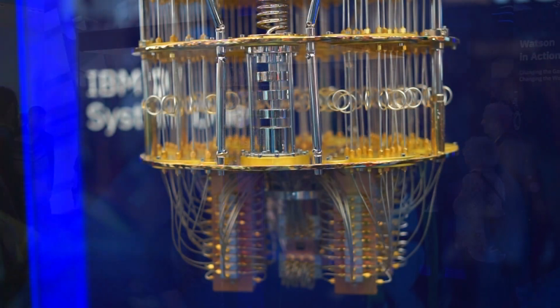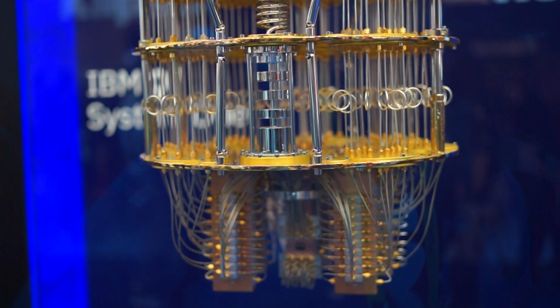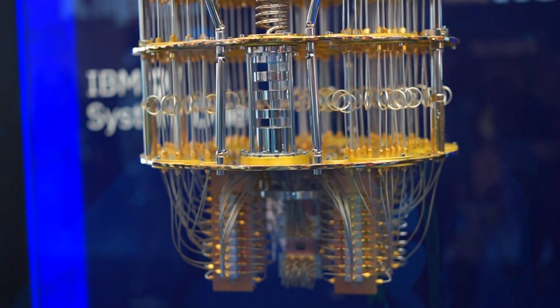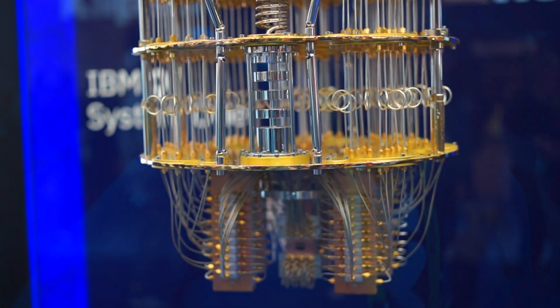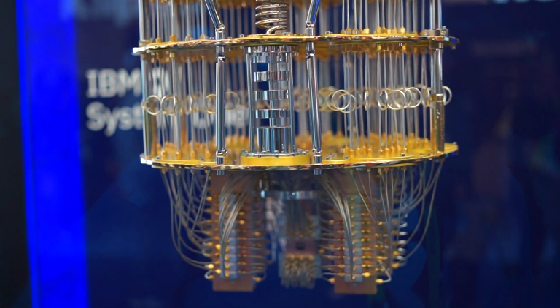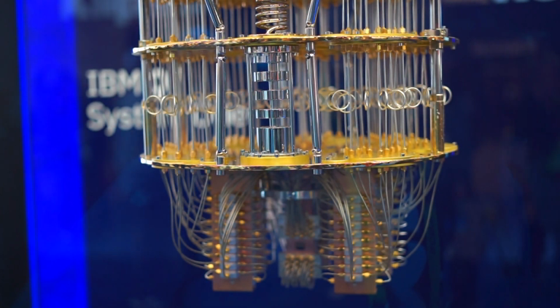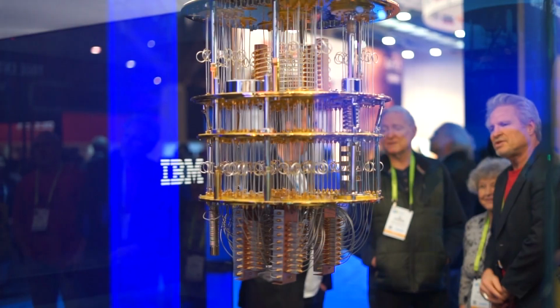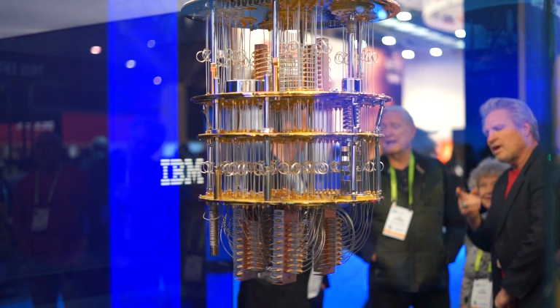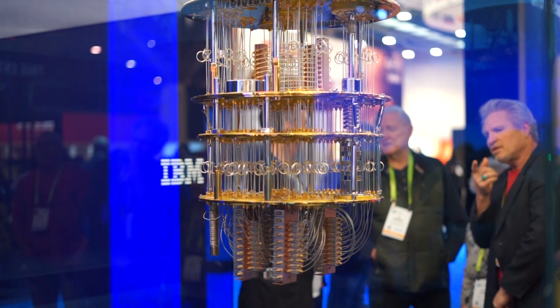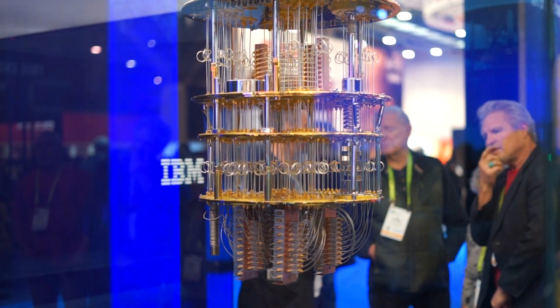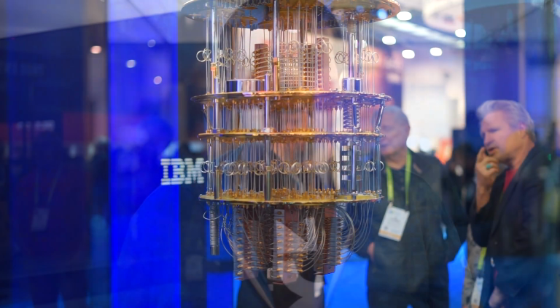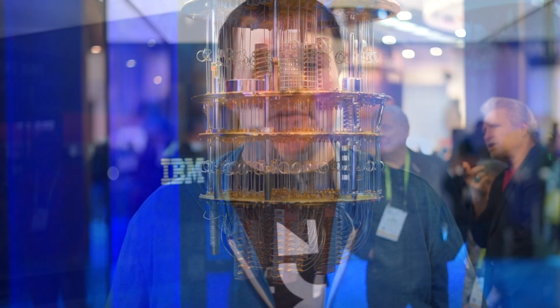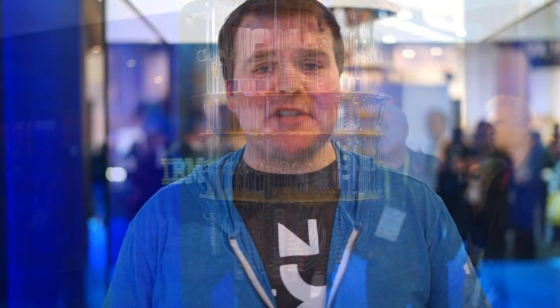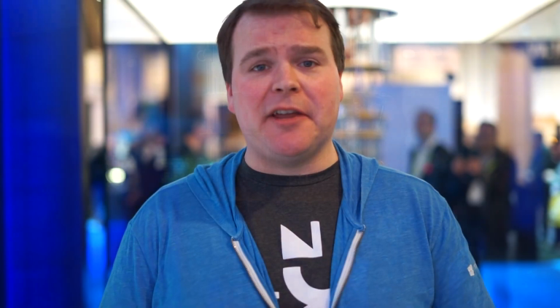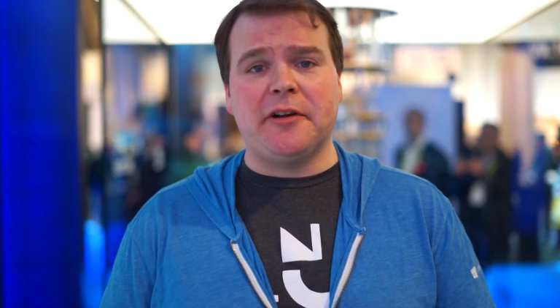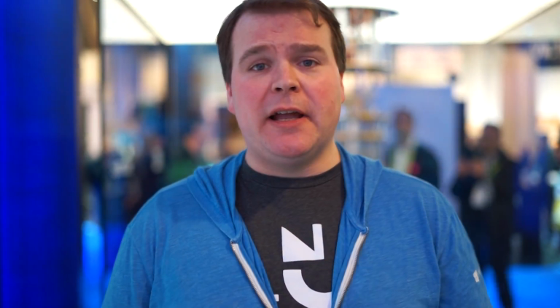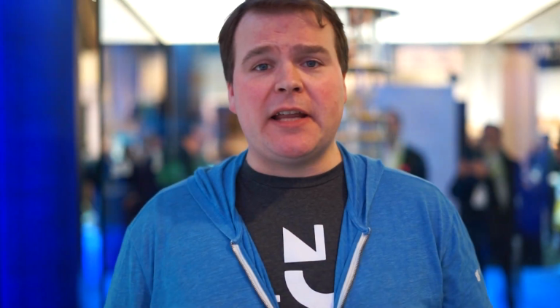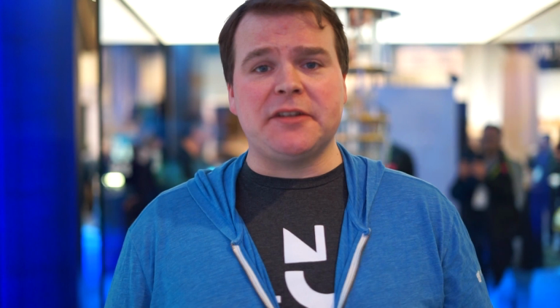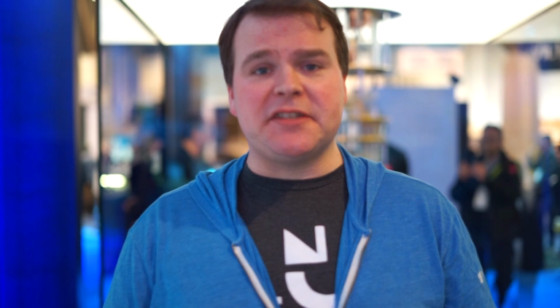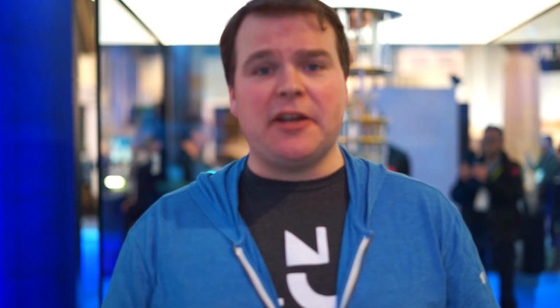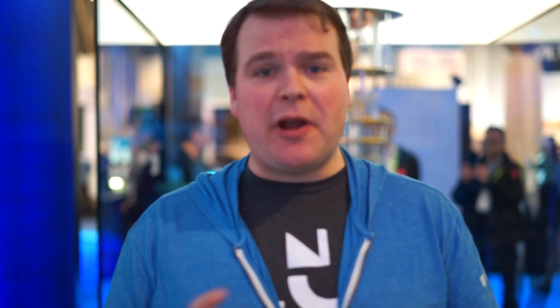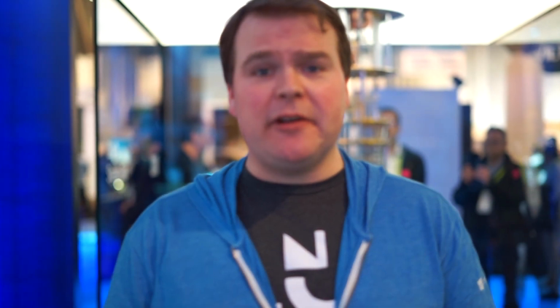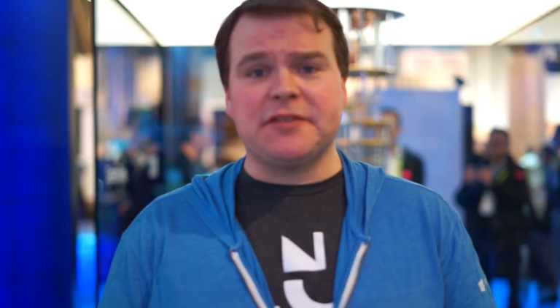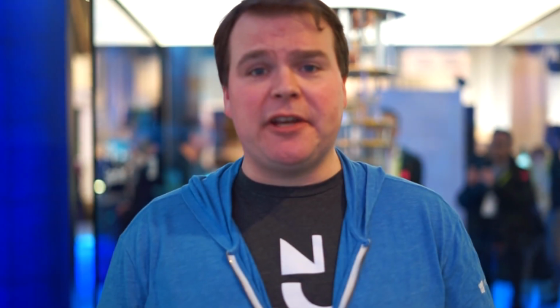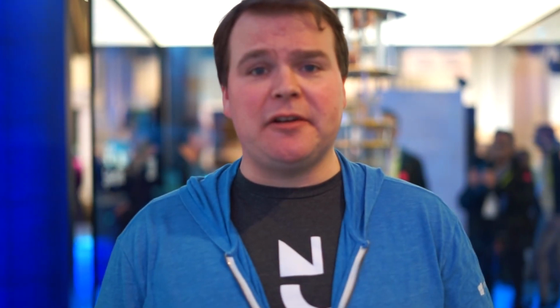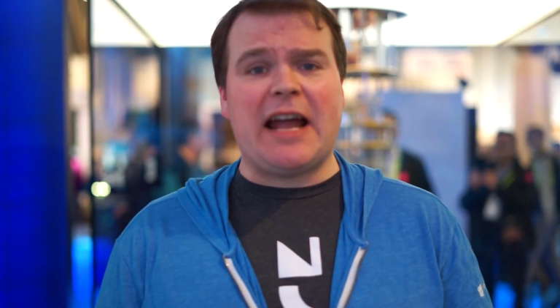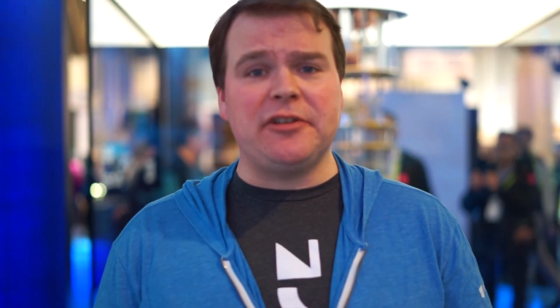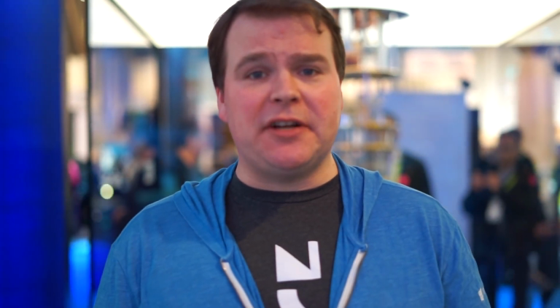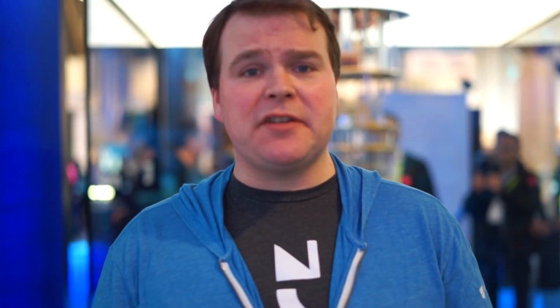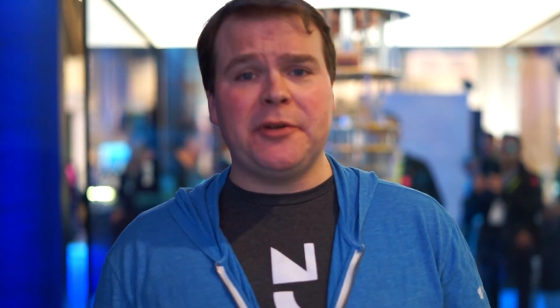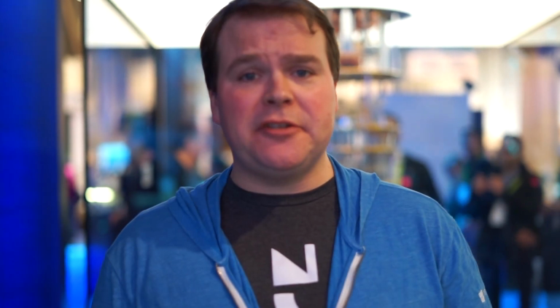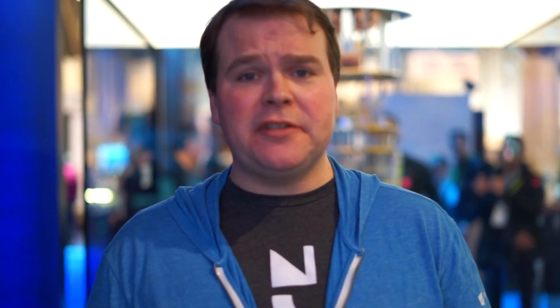There's a big race to see who can put the most qubits together and get them to stay coherent so that the system actually does computations.